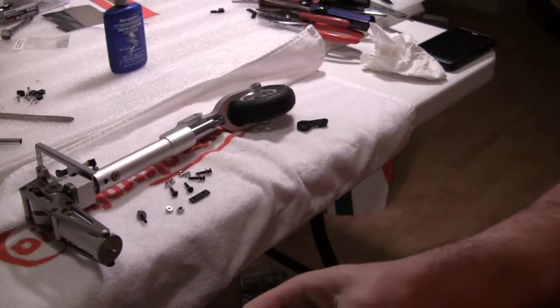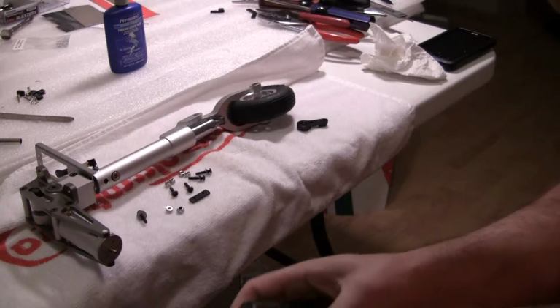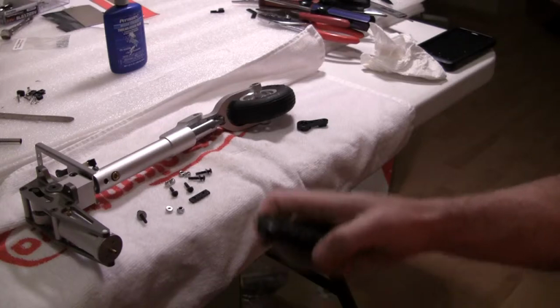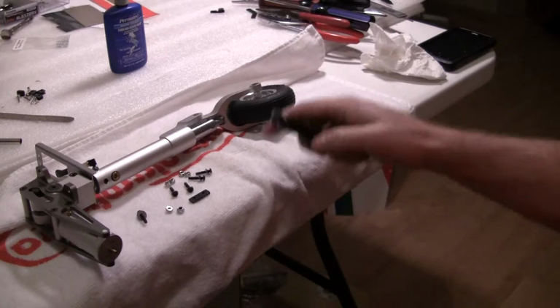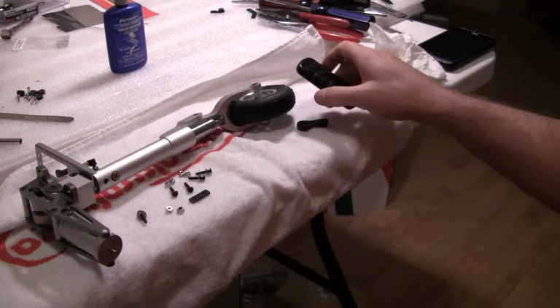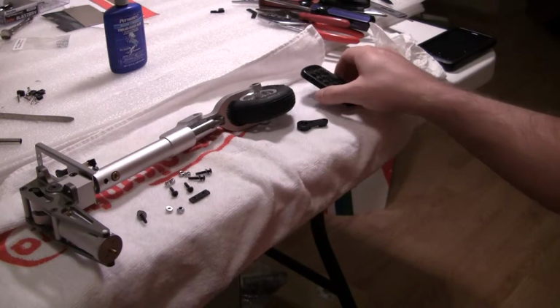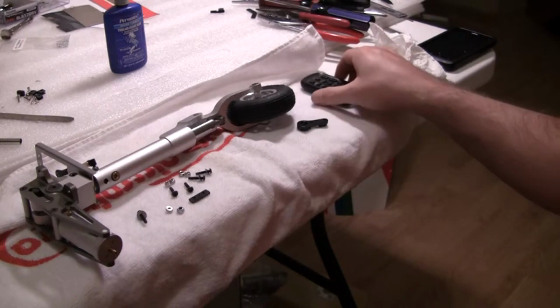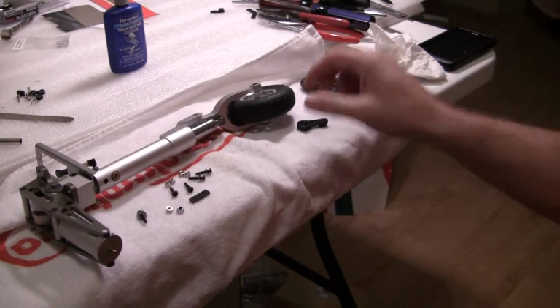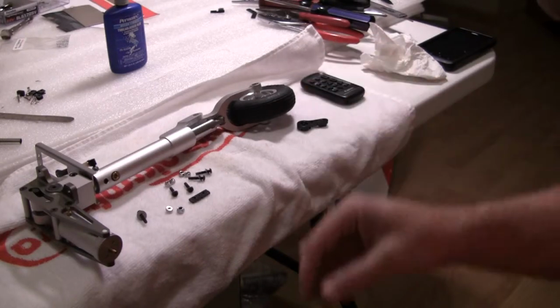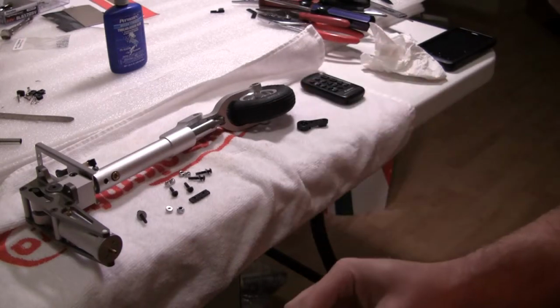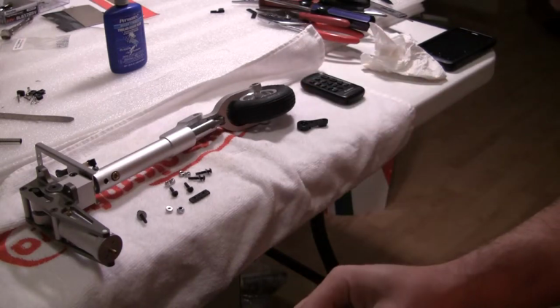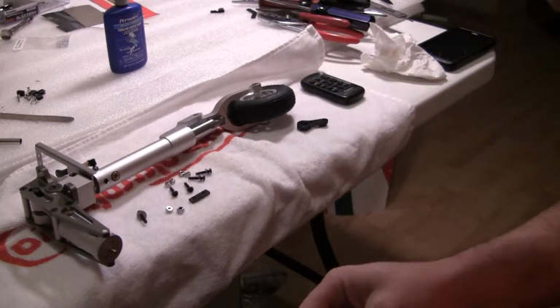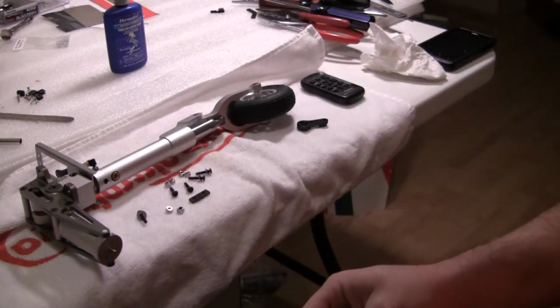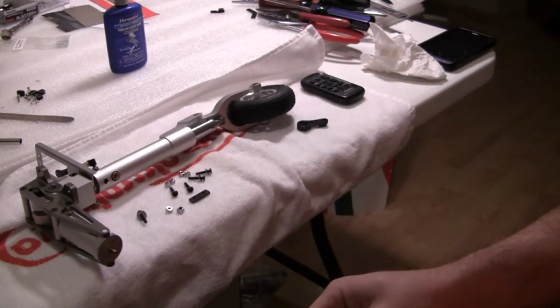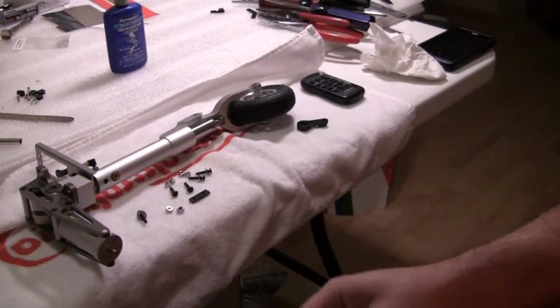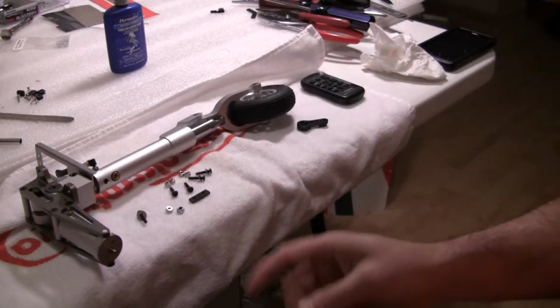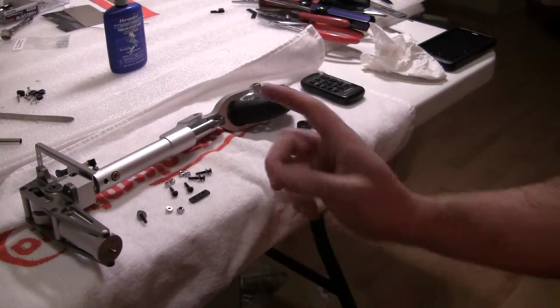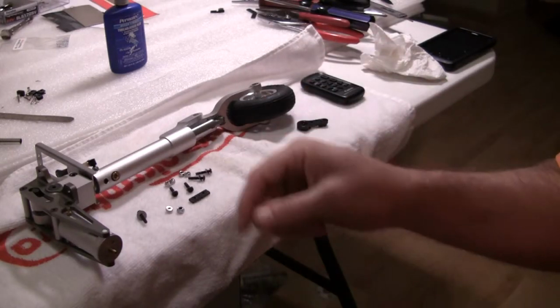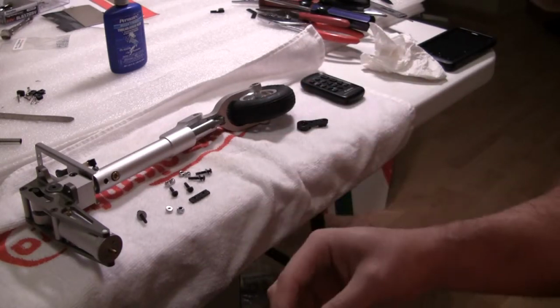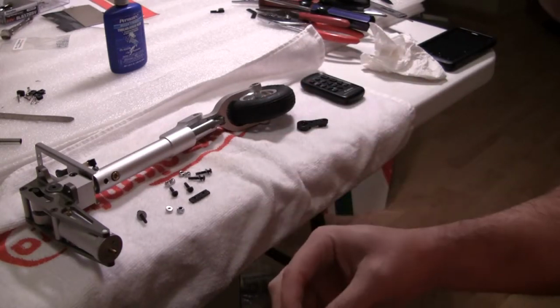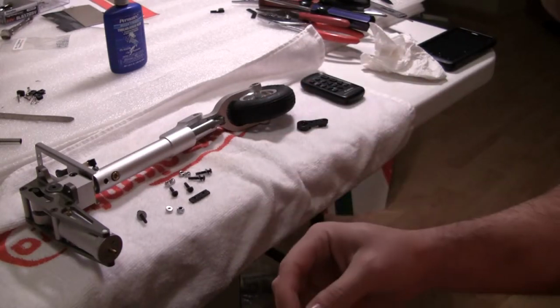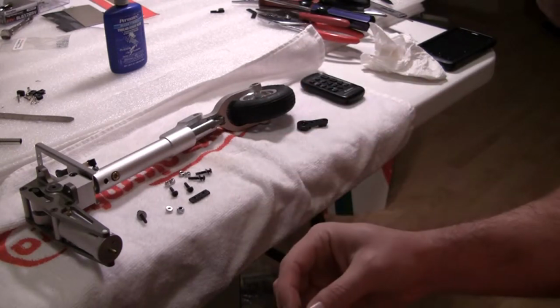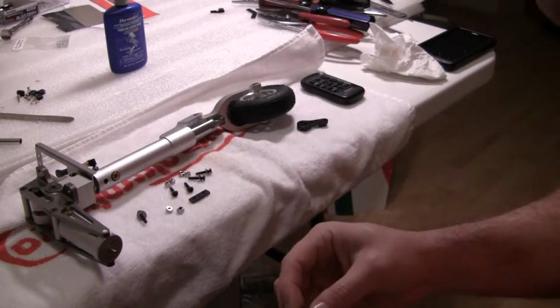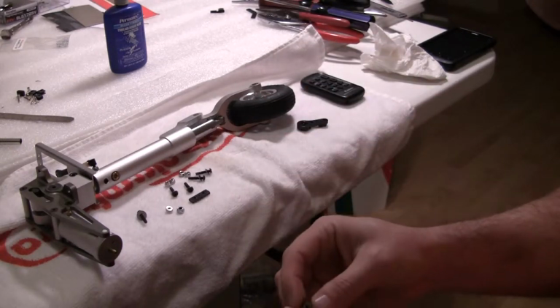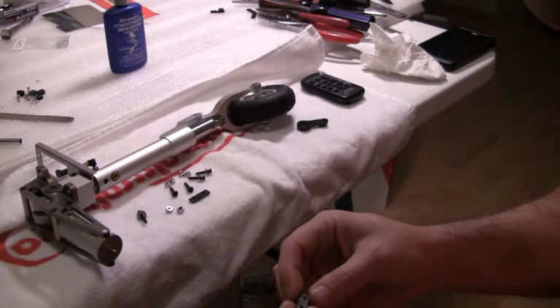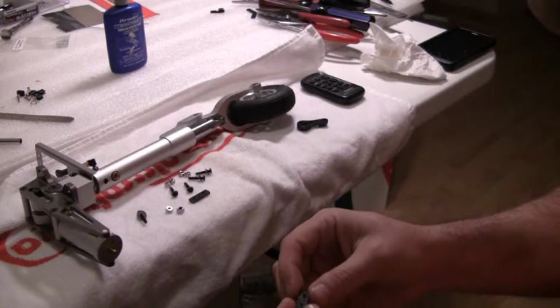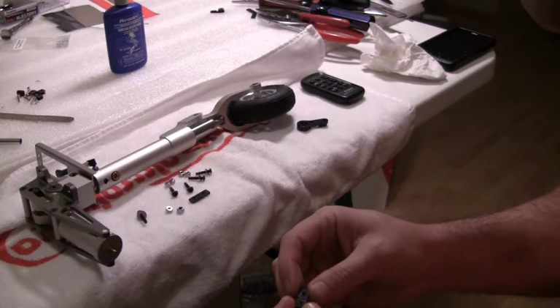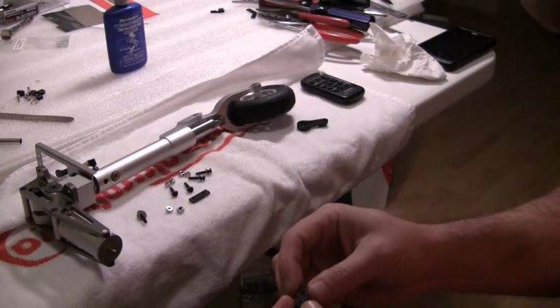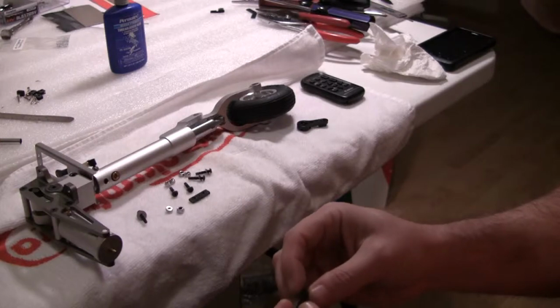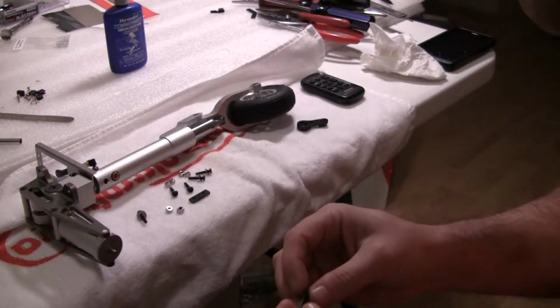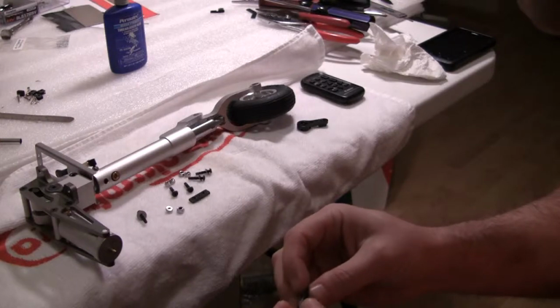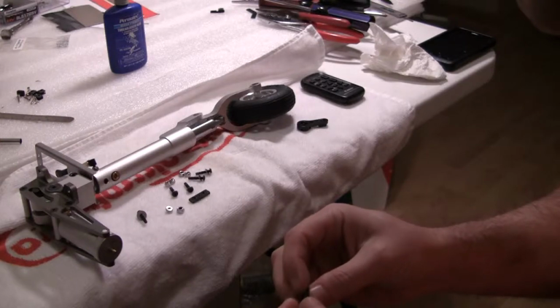Alright, welcome back everybody. A quick video on the steering servo for the nose wheel.